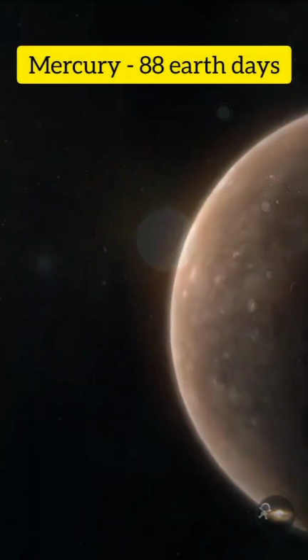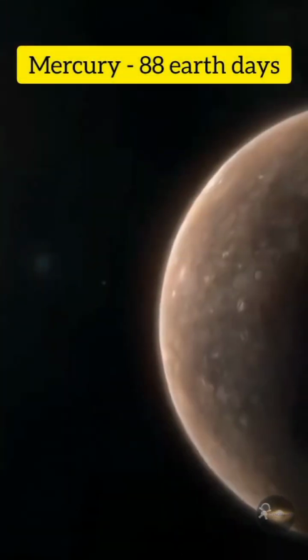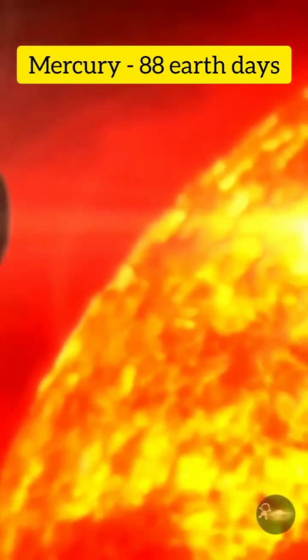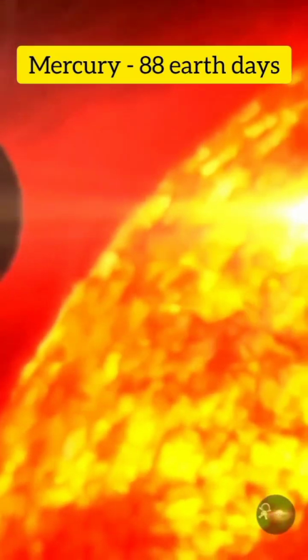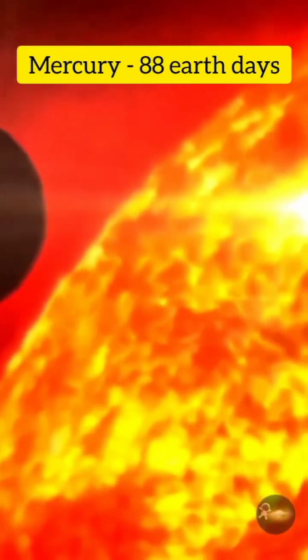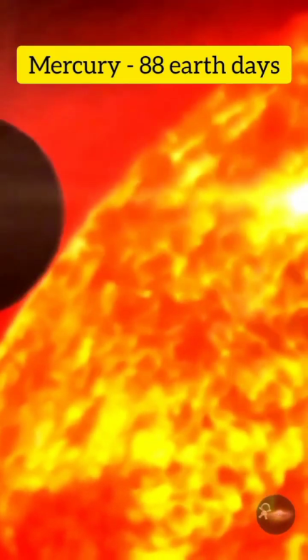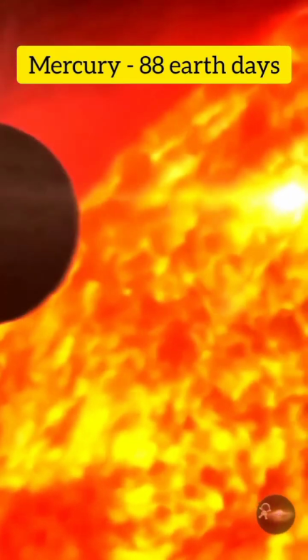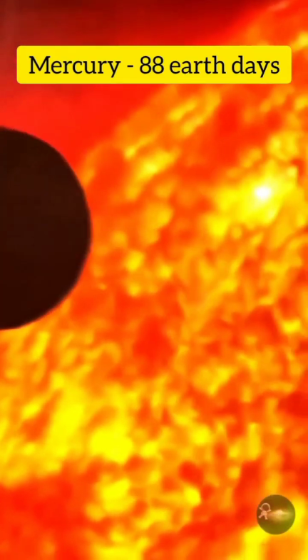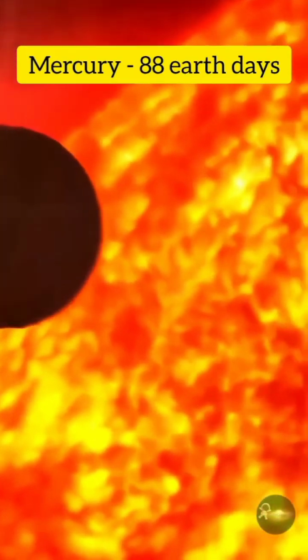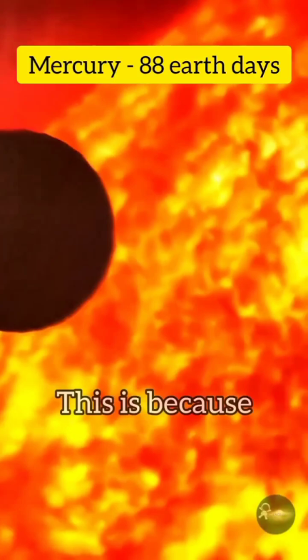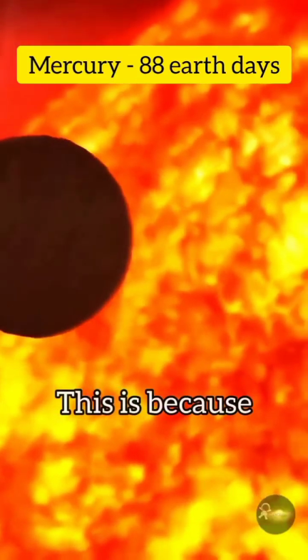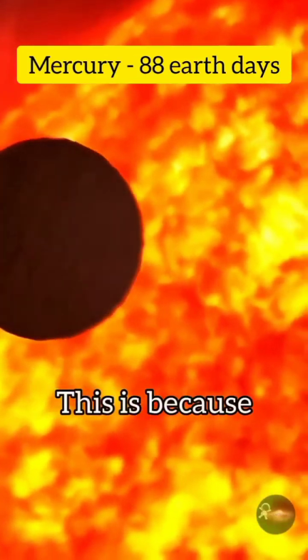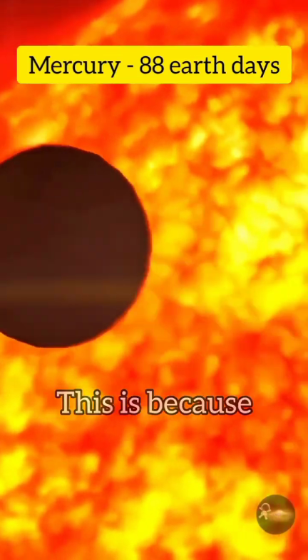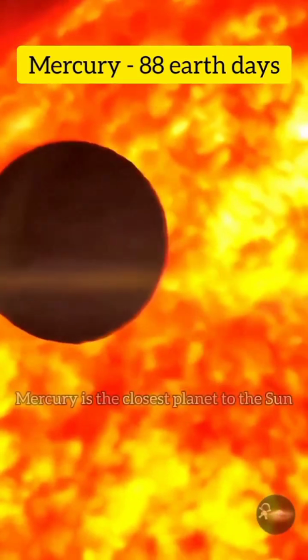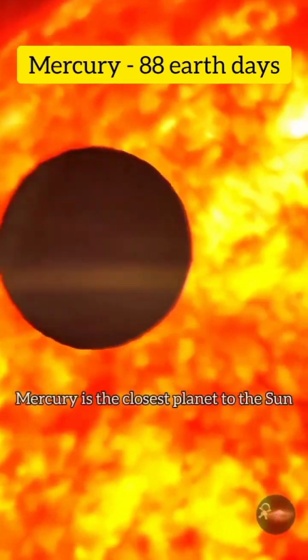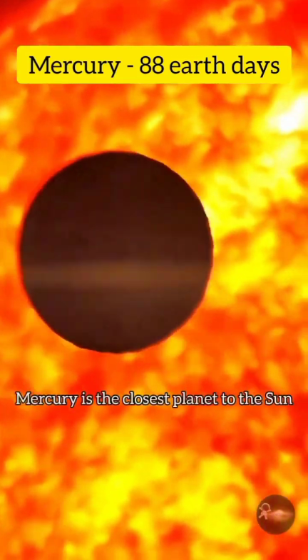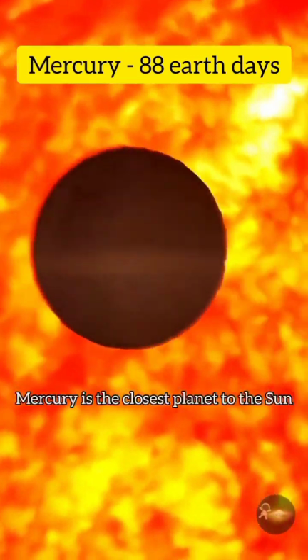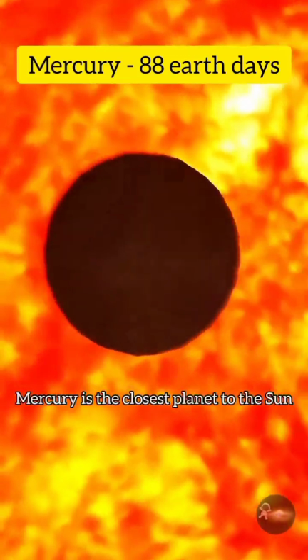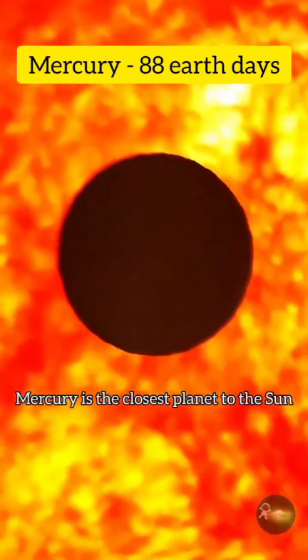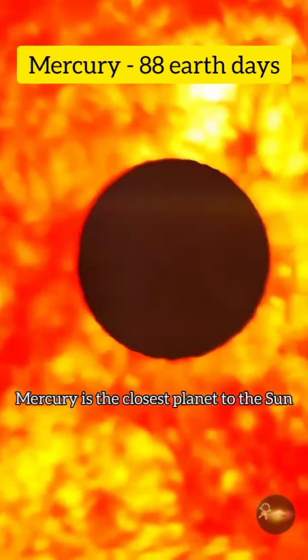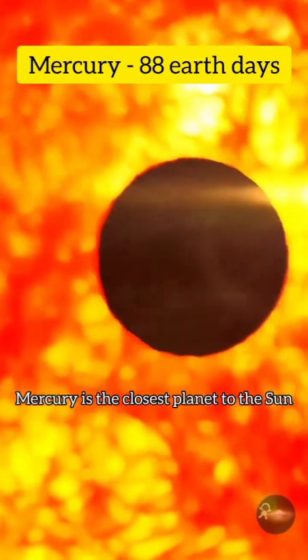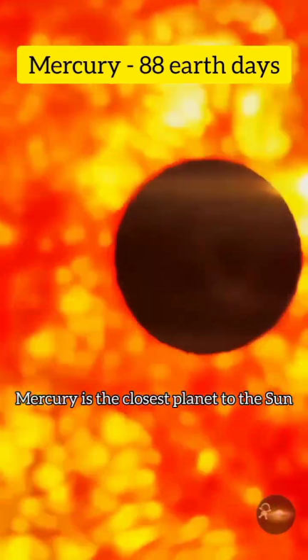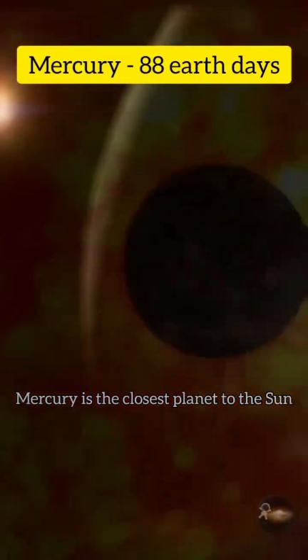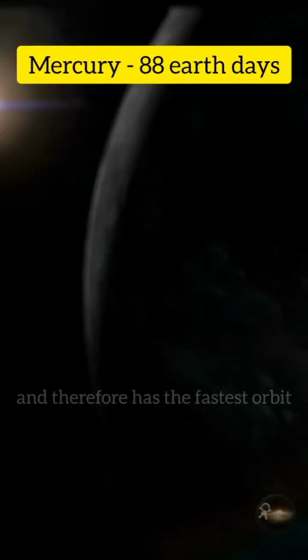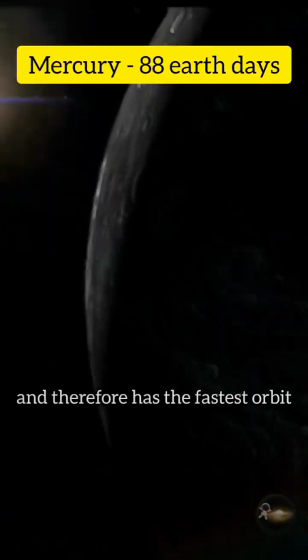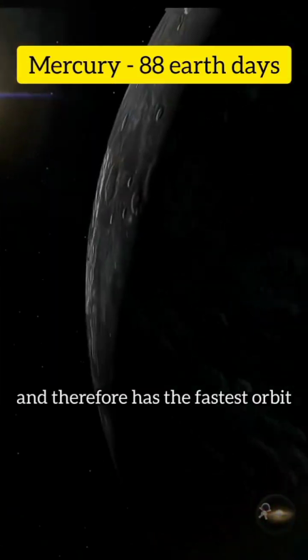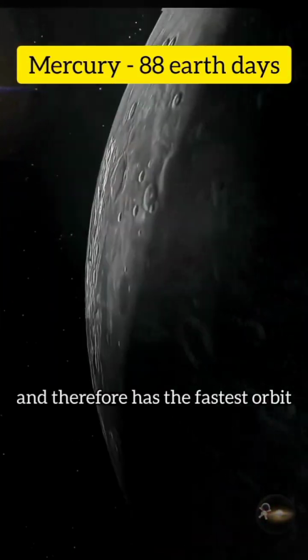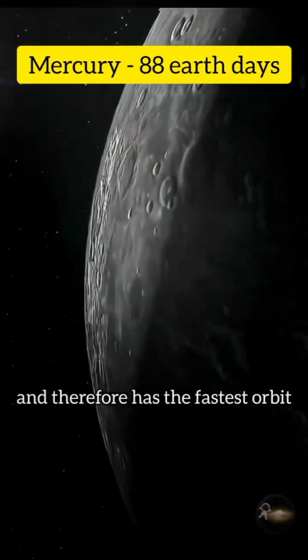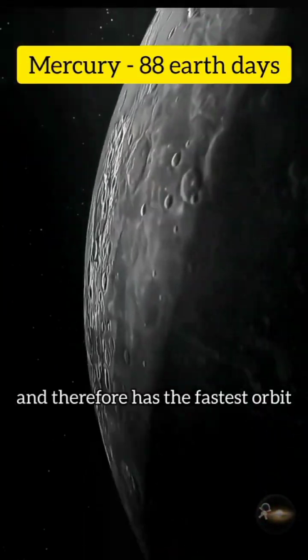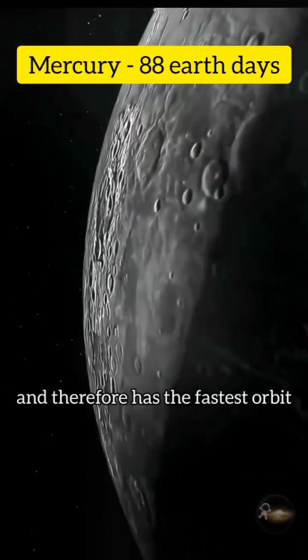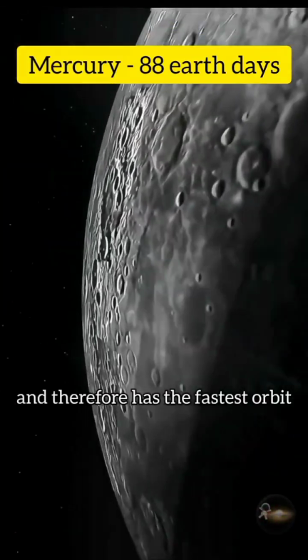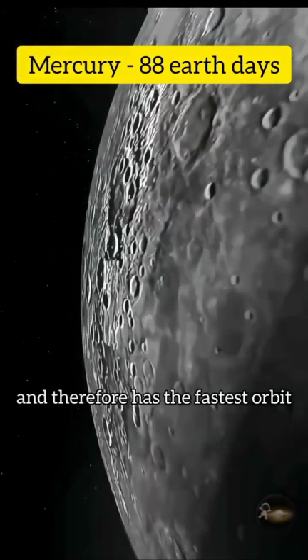Mercury: 88 earth days. This is because Mercury is the closest planet to the sun and therefore has the fastest orbit.